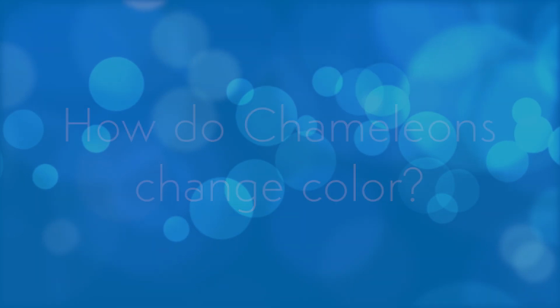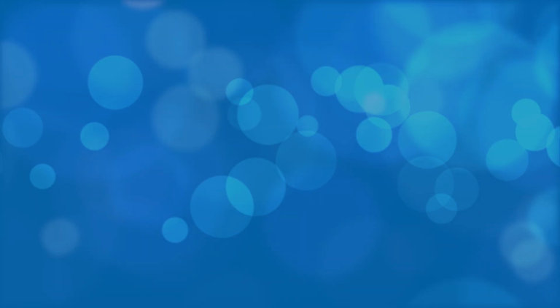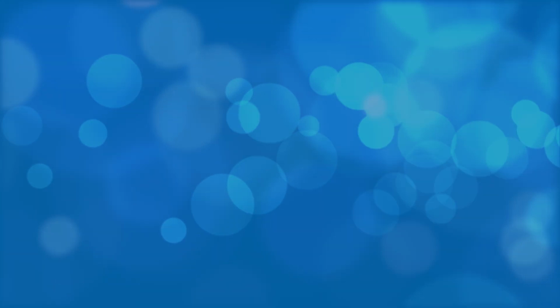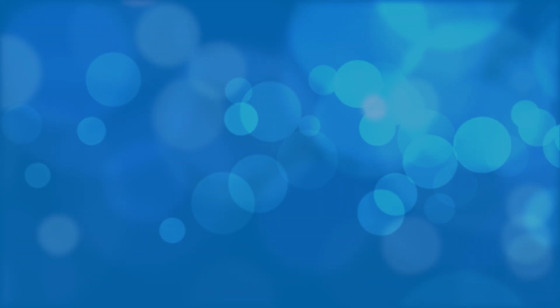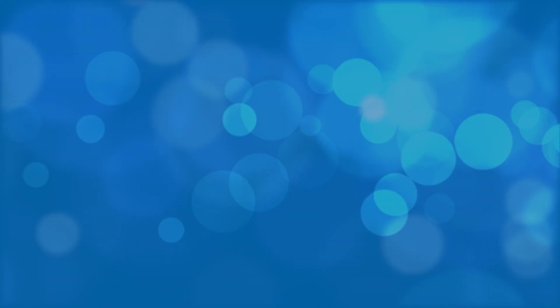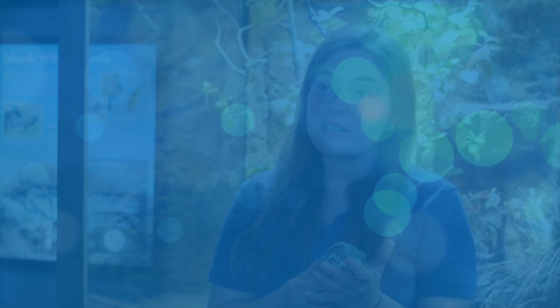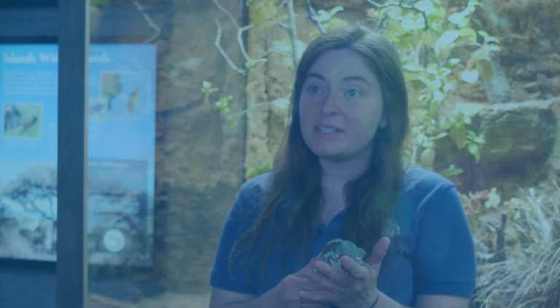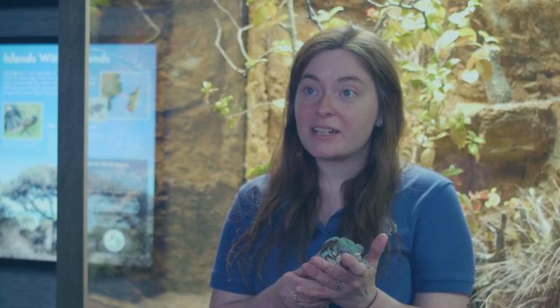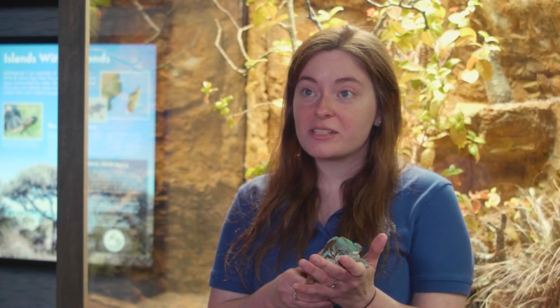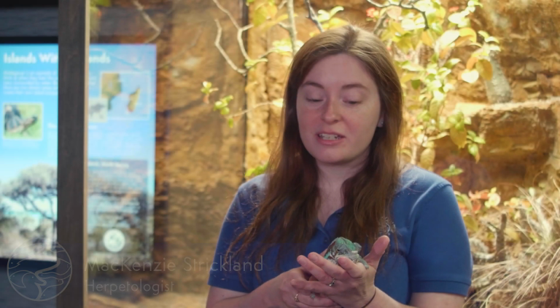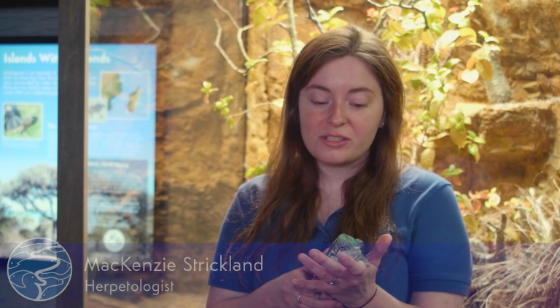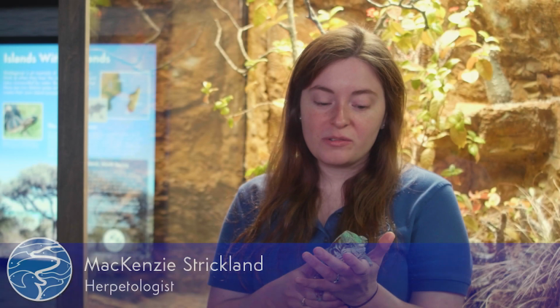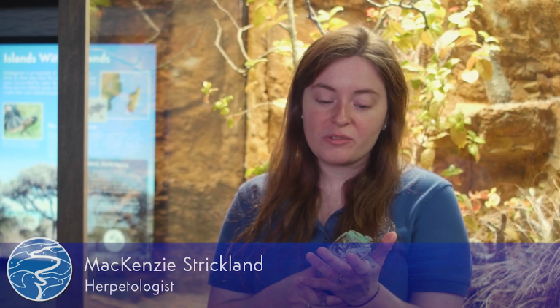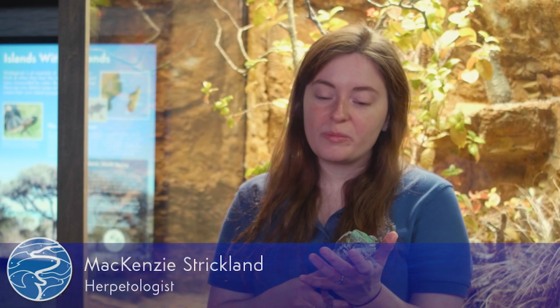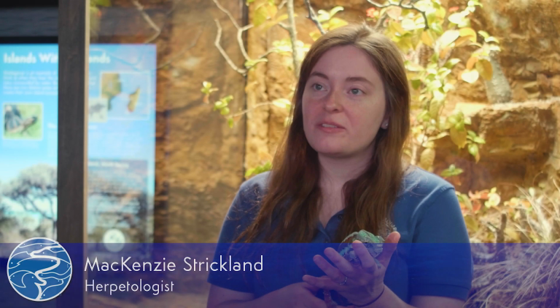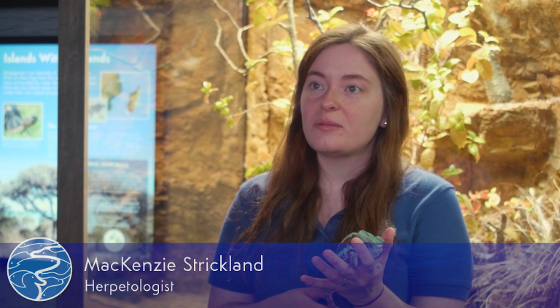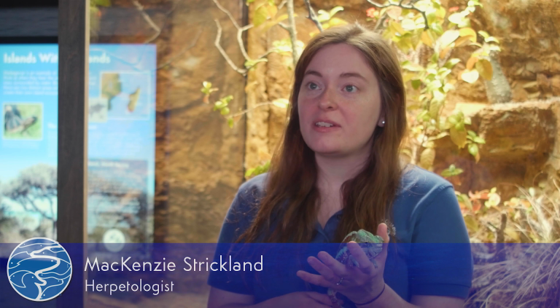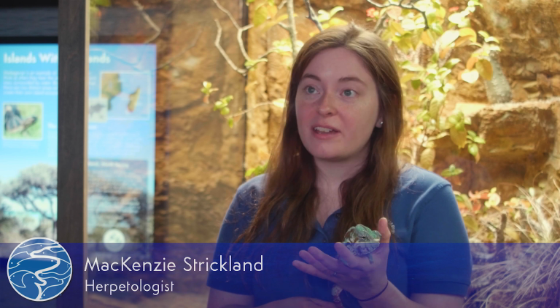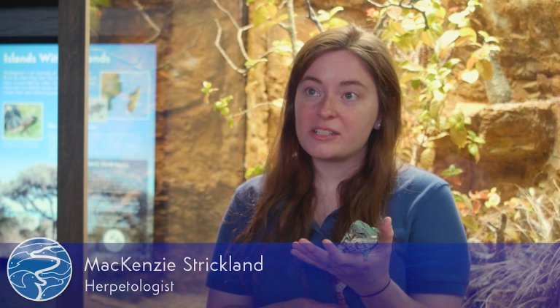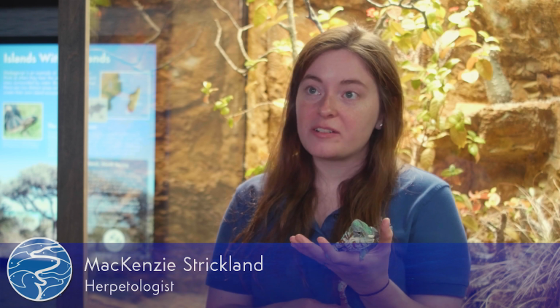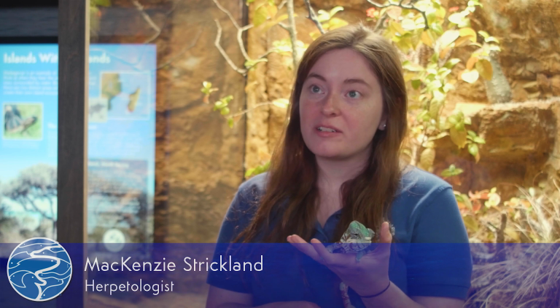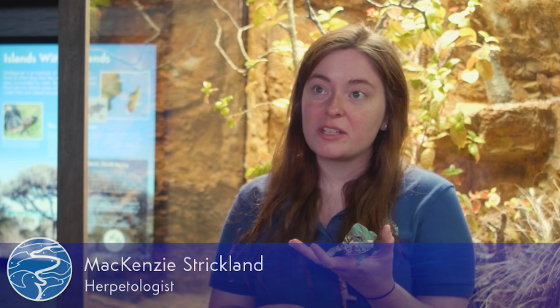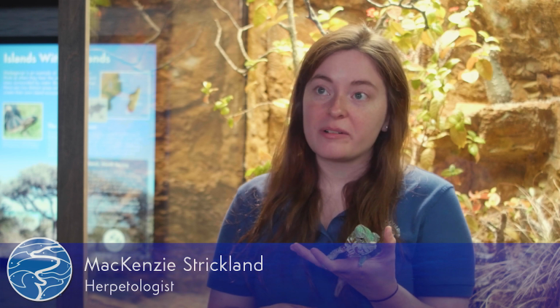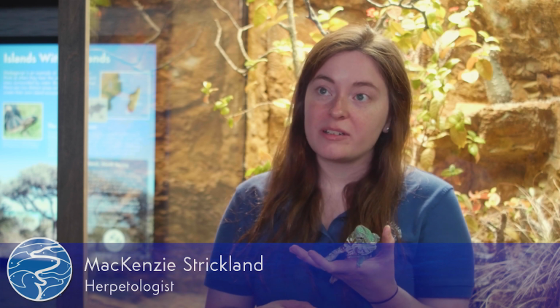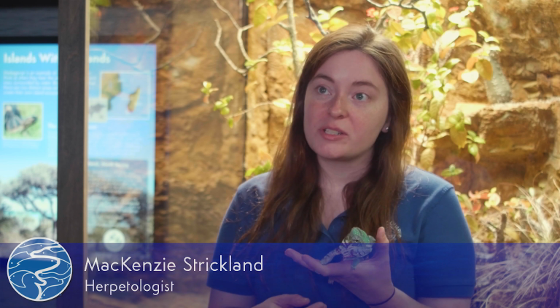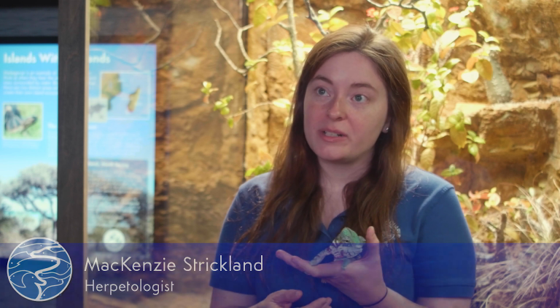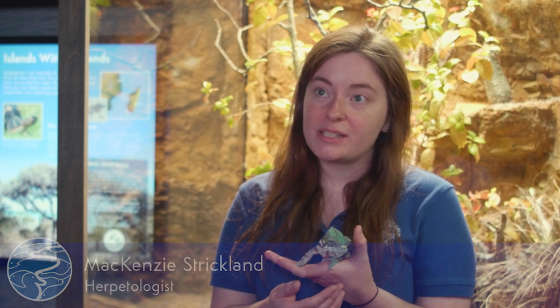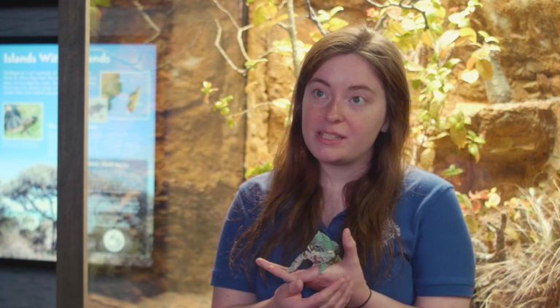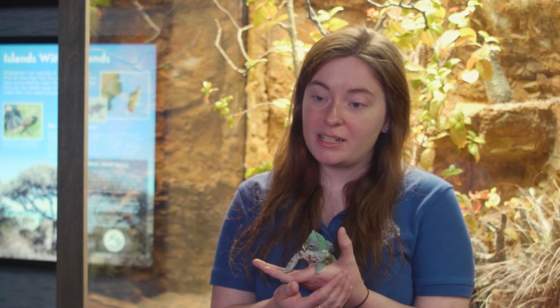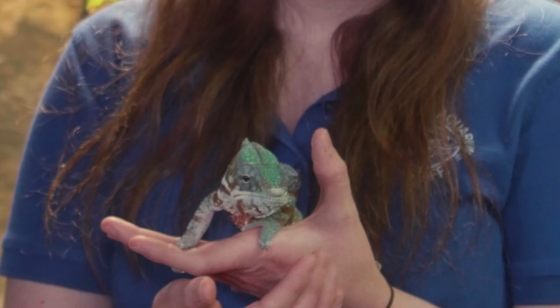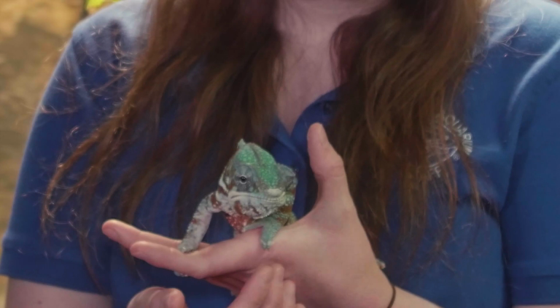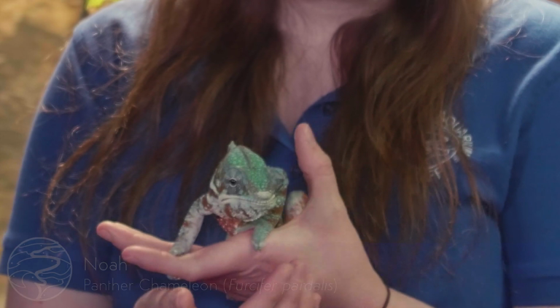I'm holding Noah. He's actually a two-year-old panther chameleon that hatched out here at the aquarium in September 2016.